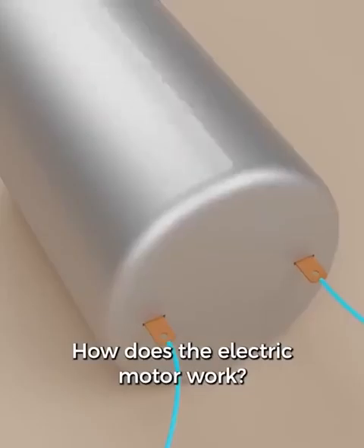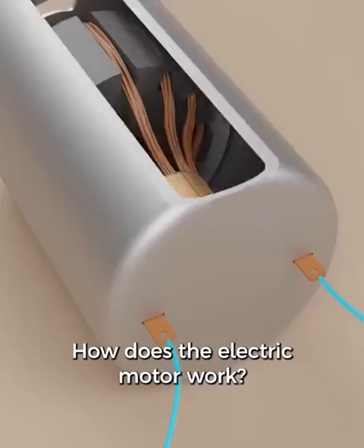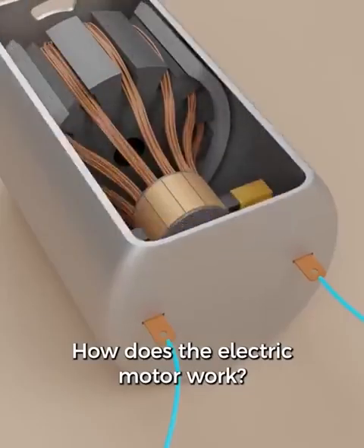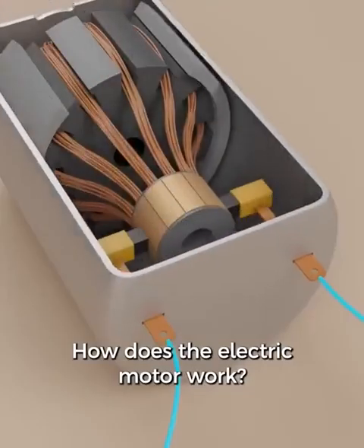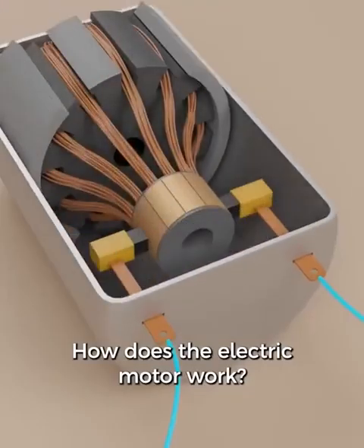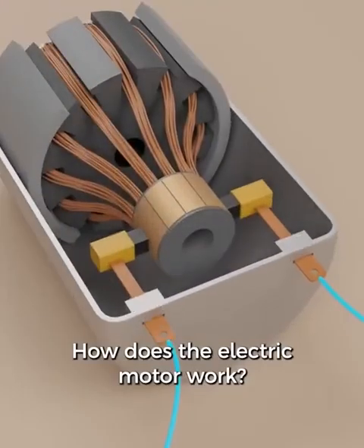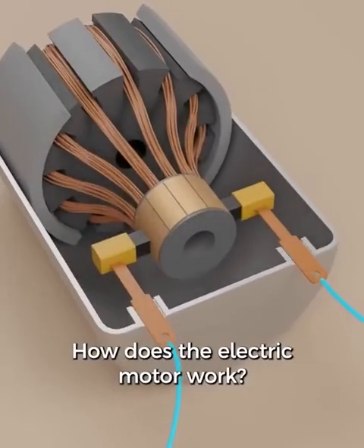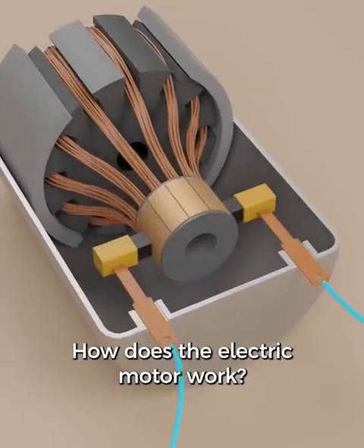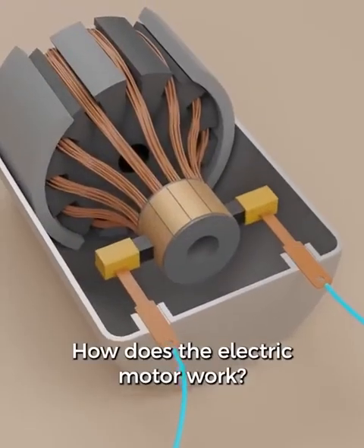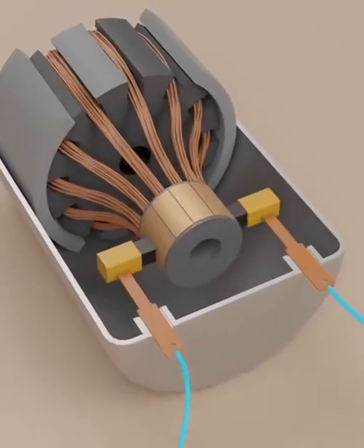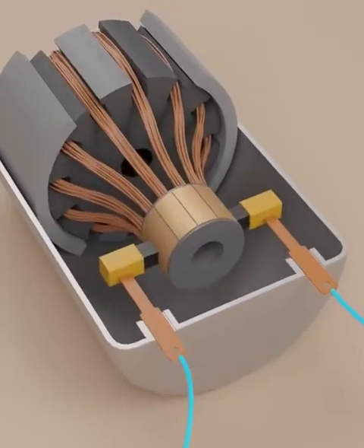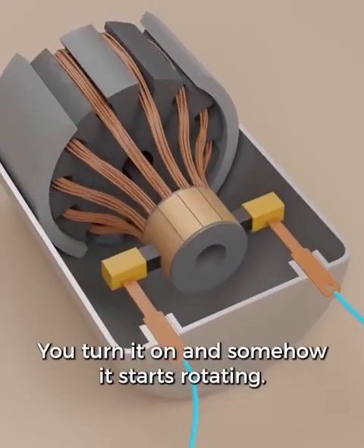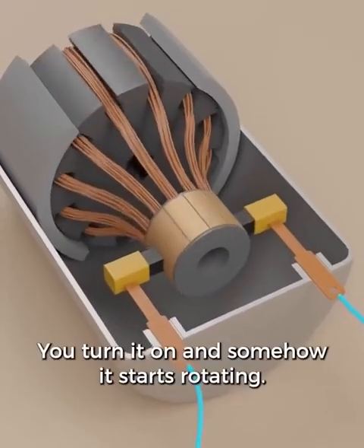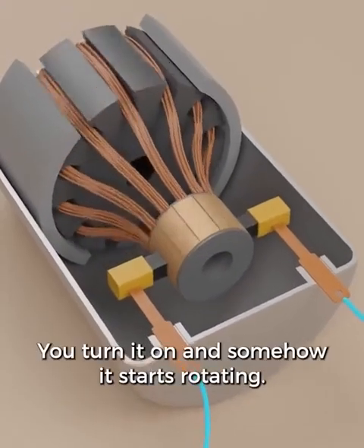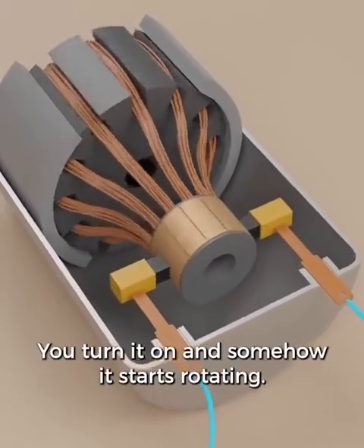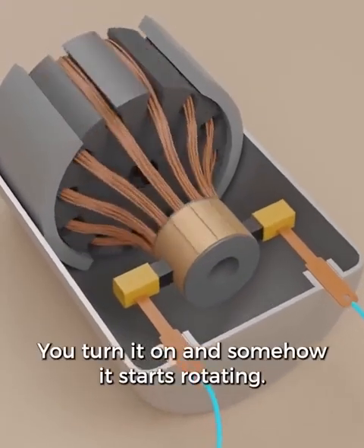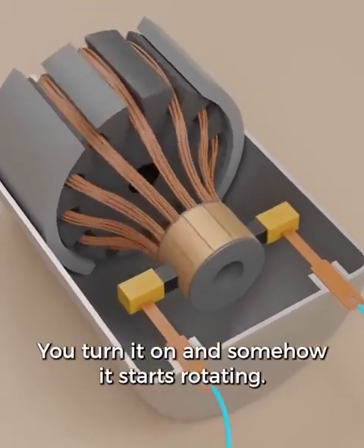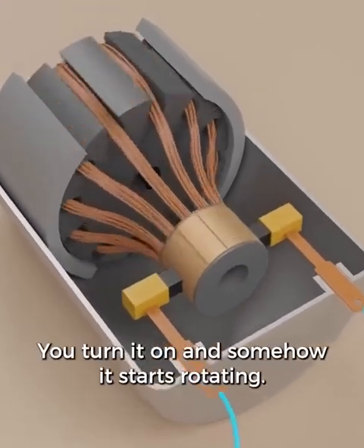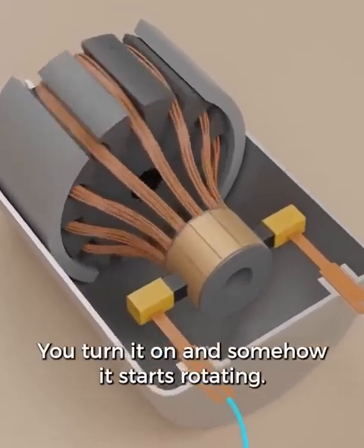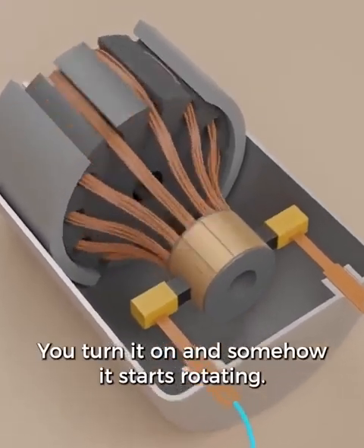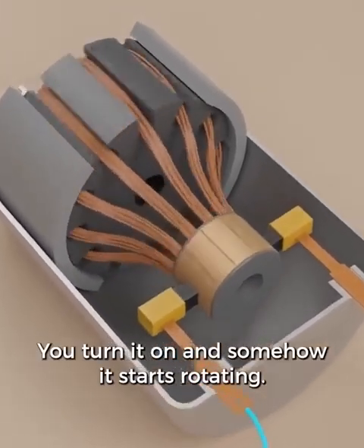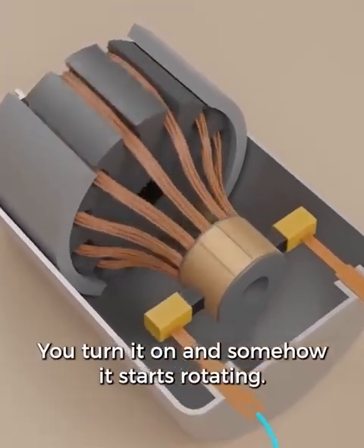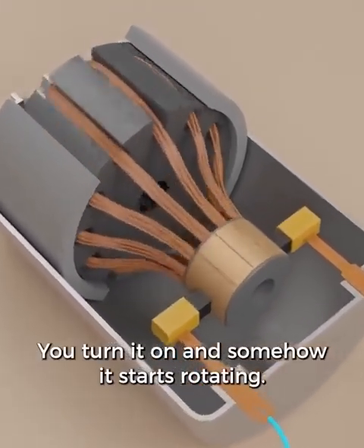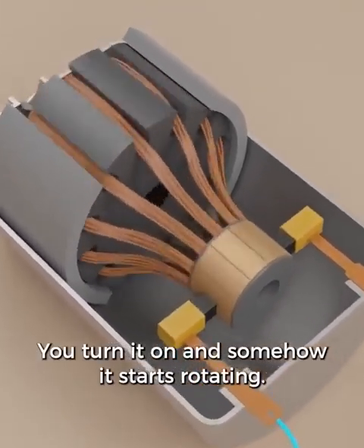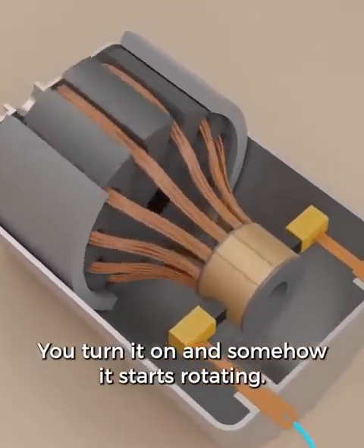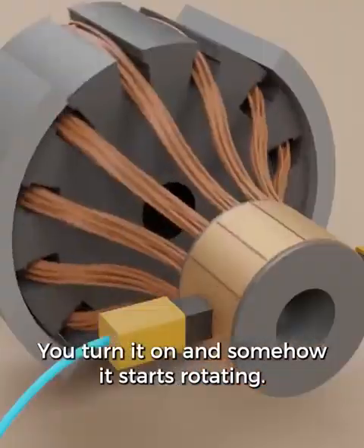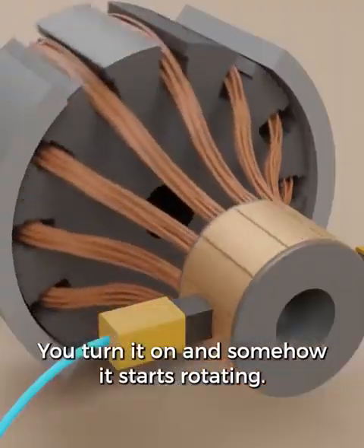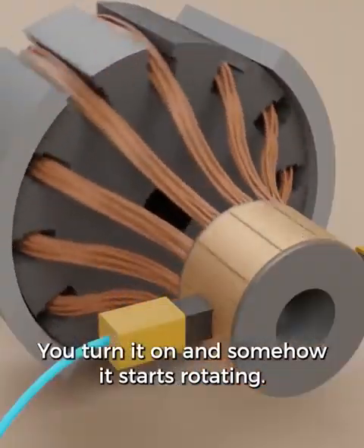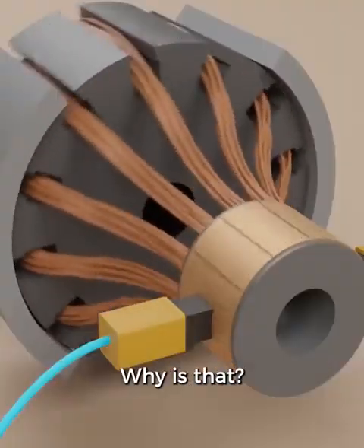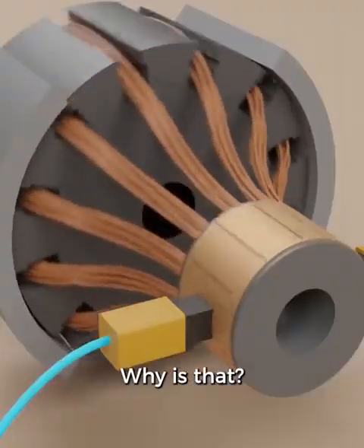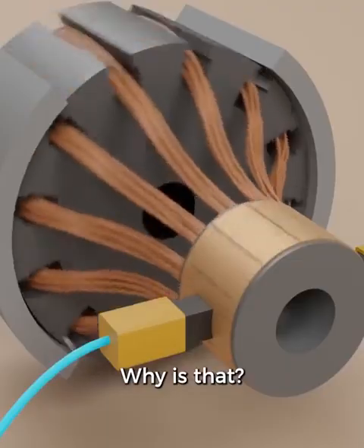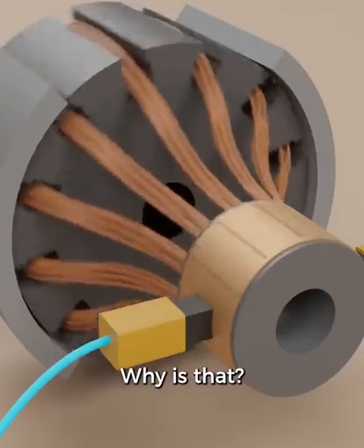How does the electric motor work? You turn it on and somehow it starts rotating. Why is that?